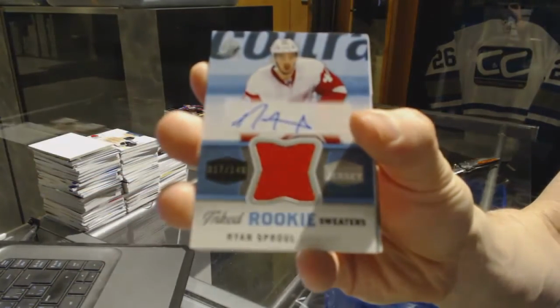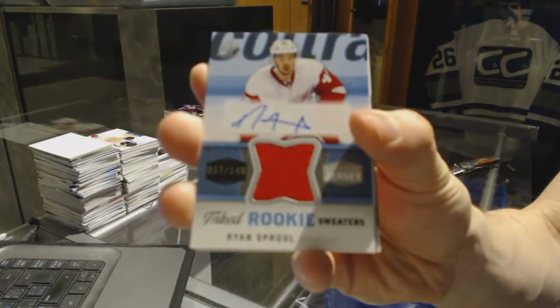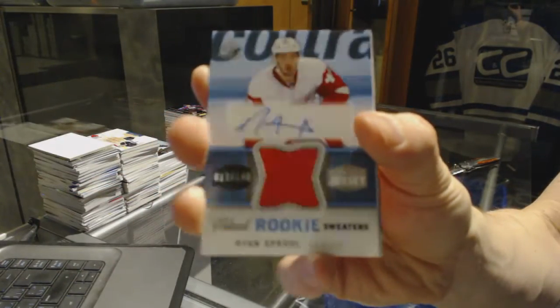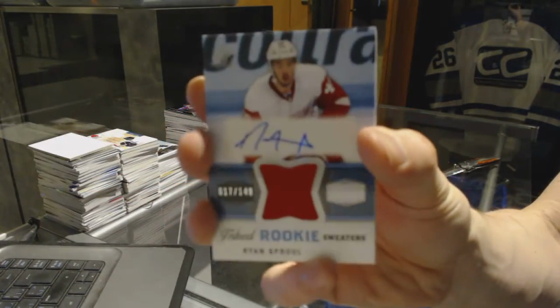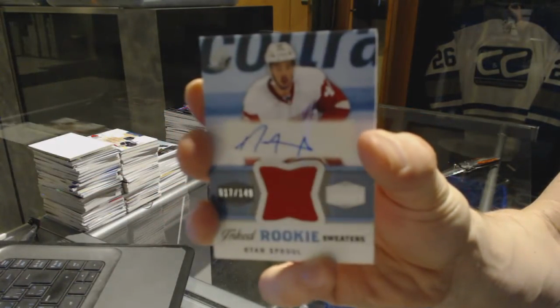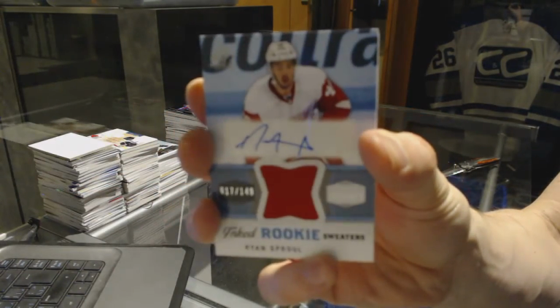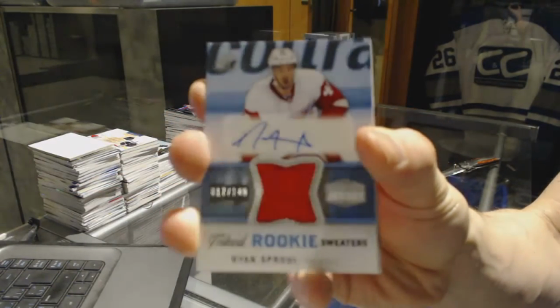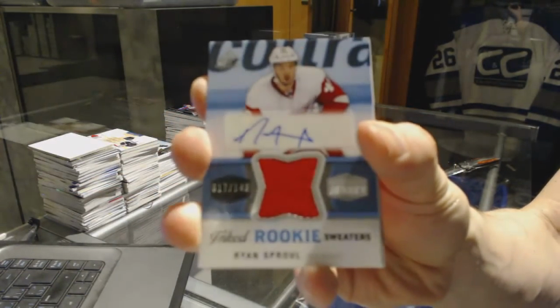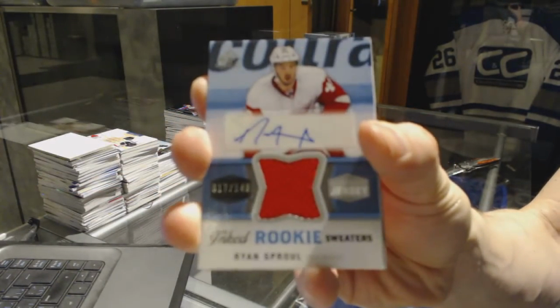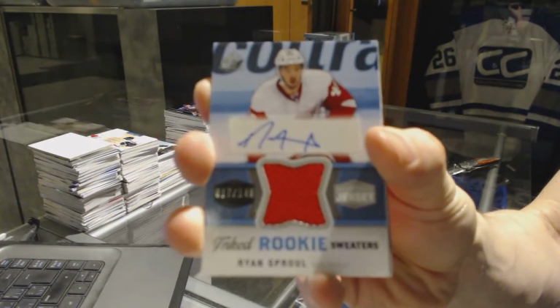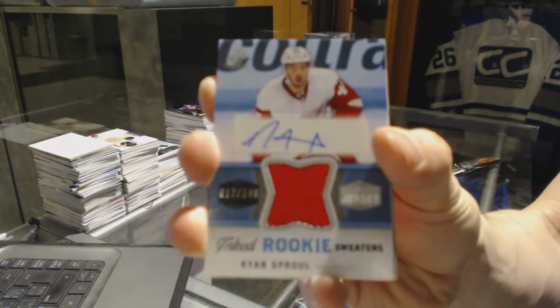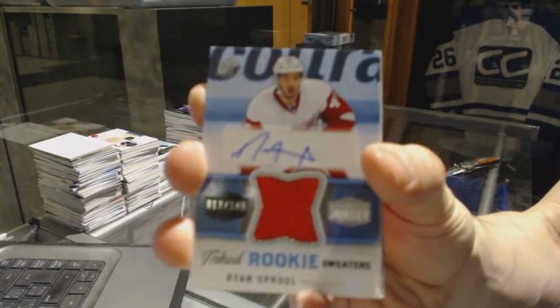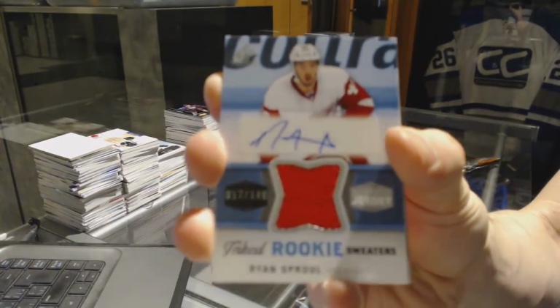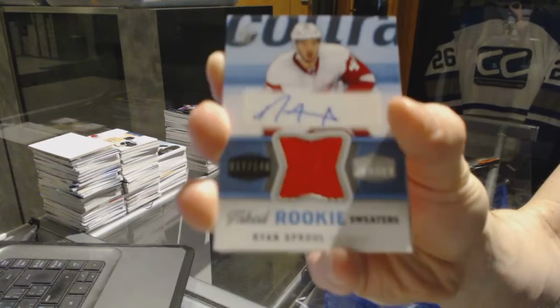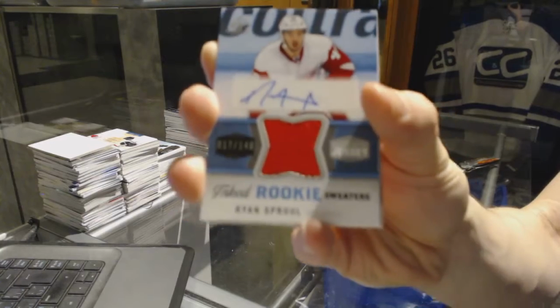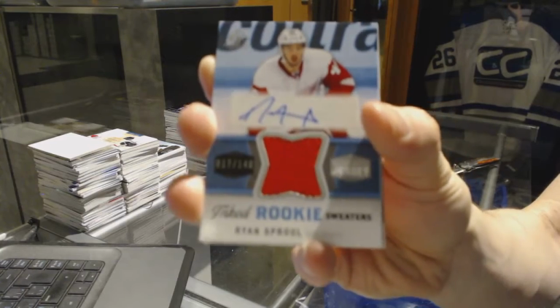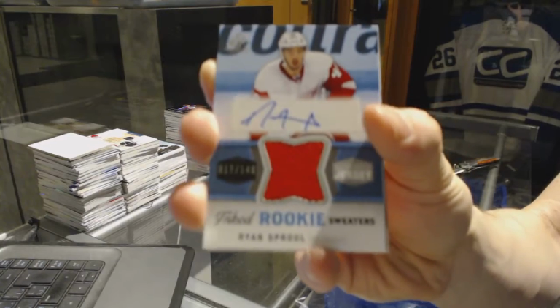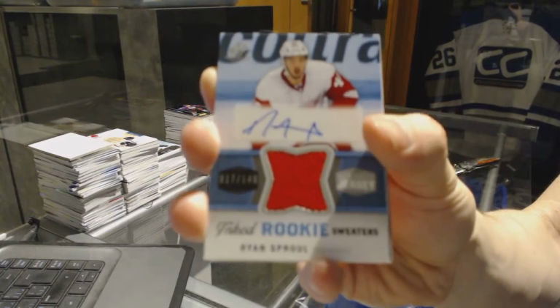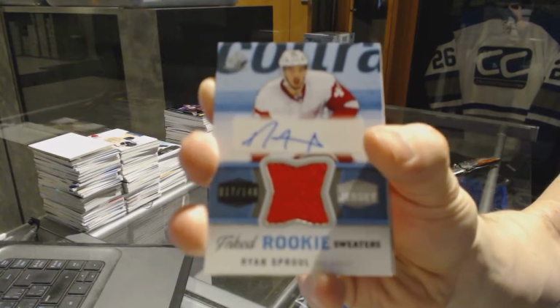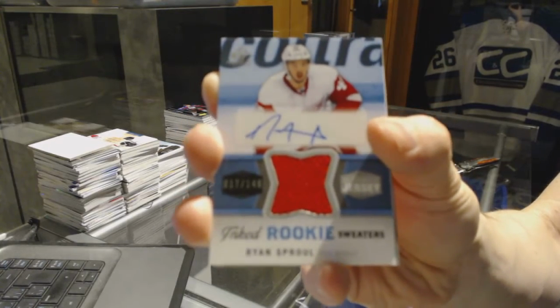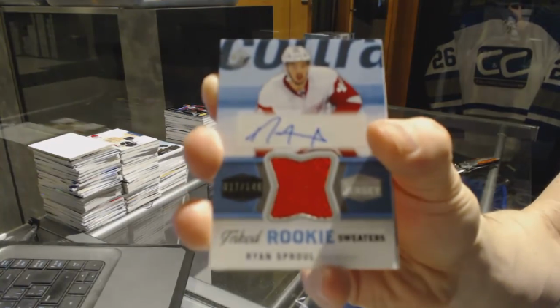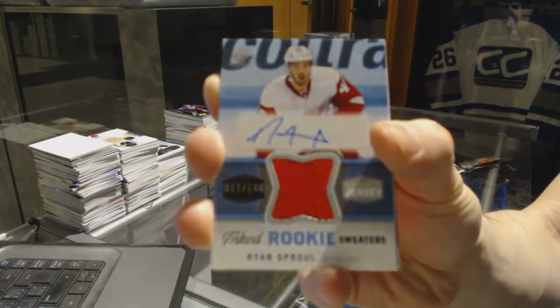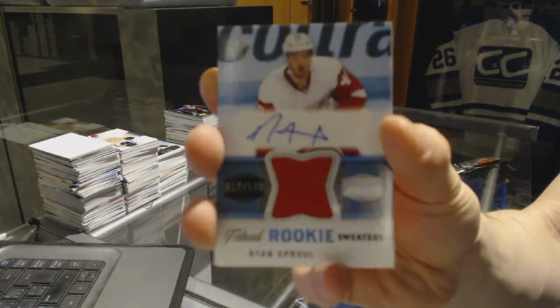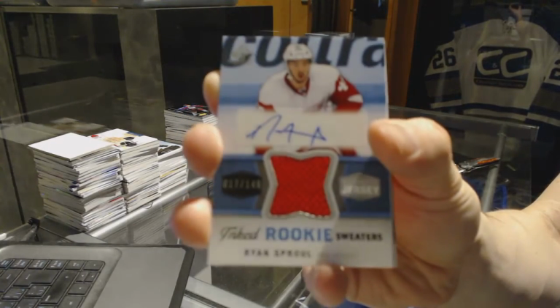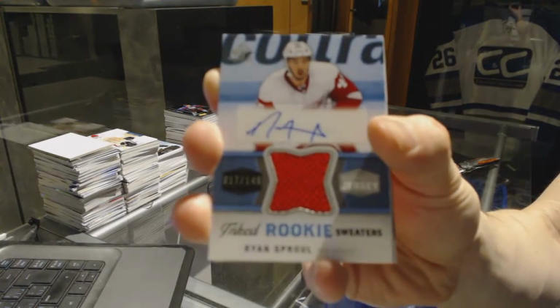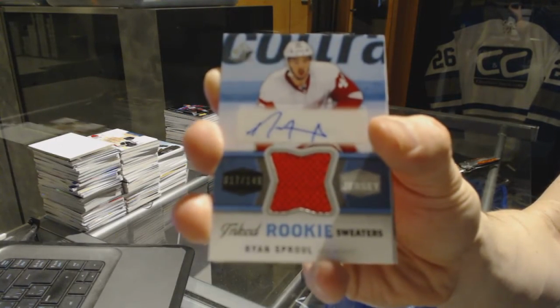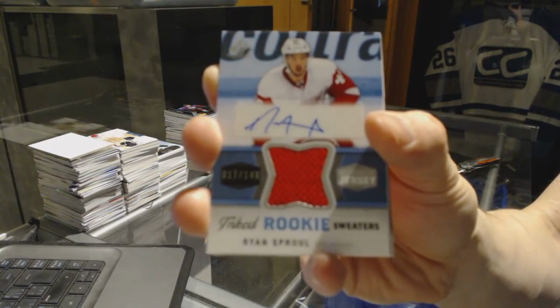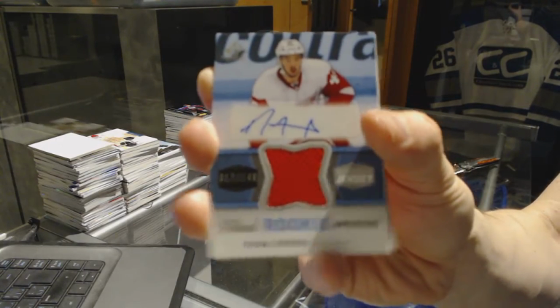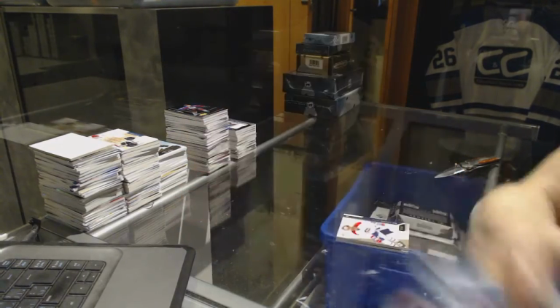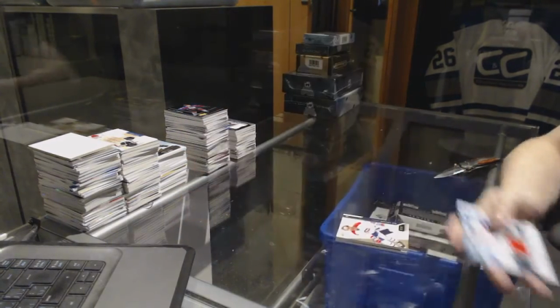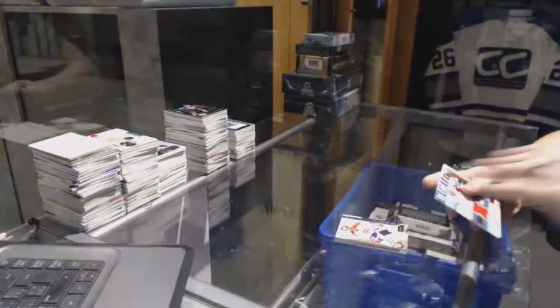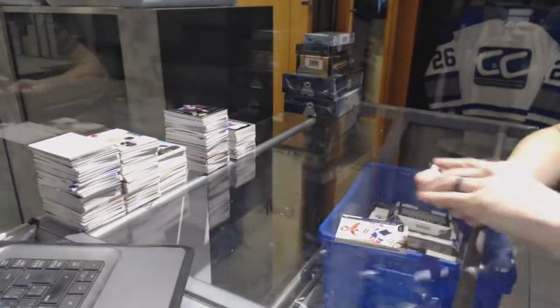We've got an inked rookie sweaters, number 149 for the Detroit Red Wings — Ryan Sproul. Ryan Sproul at 149 for the Wings.